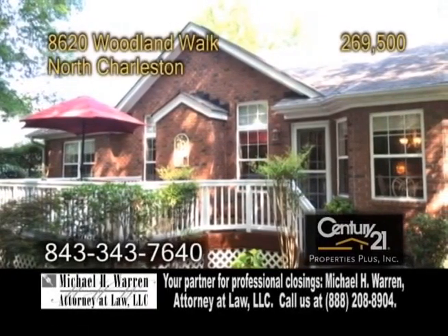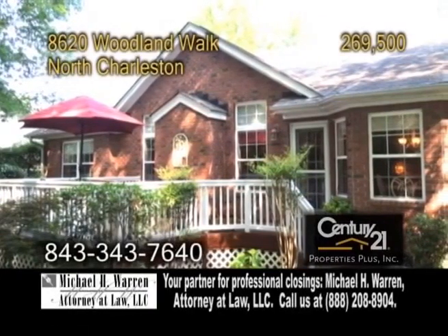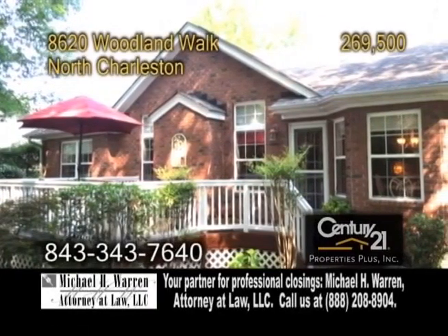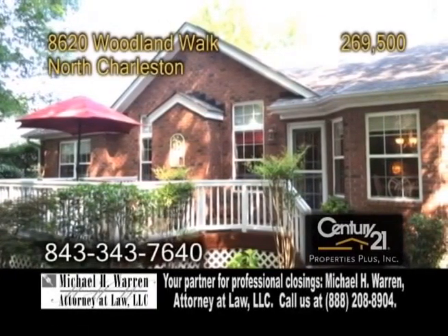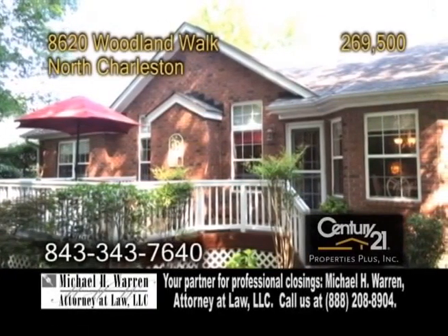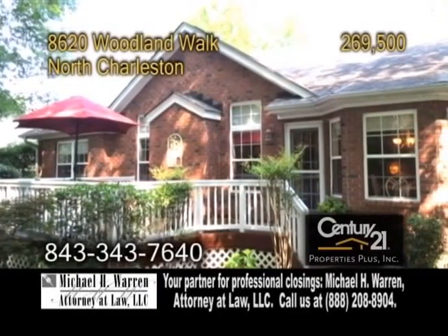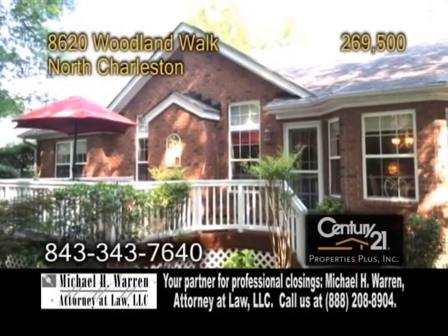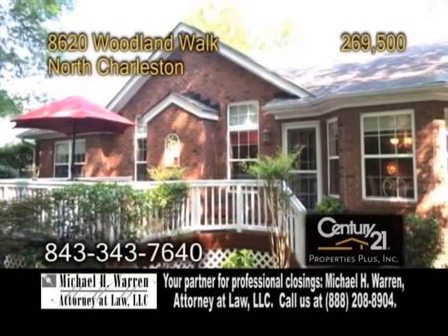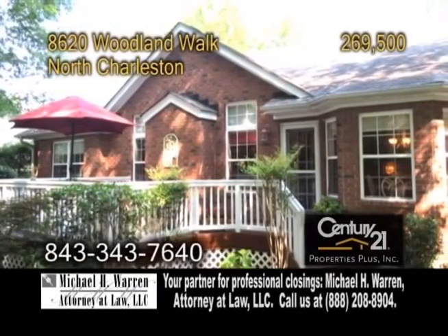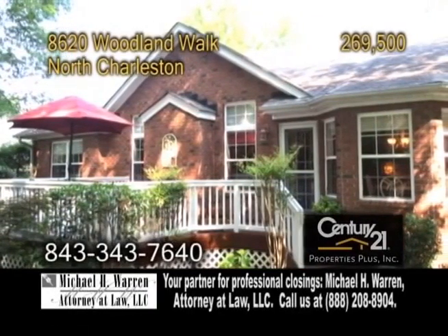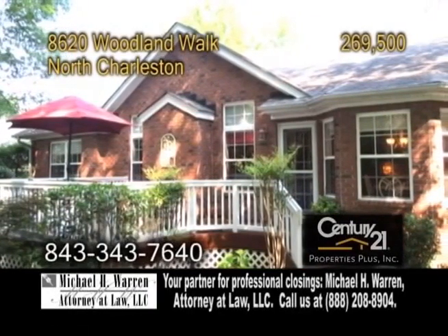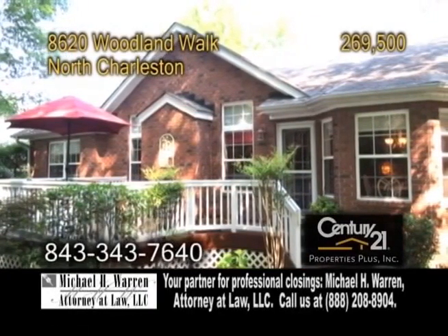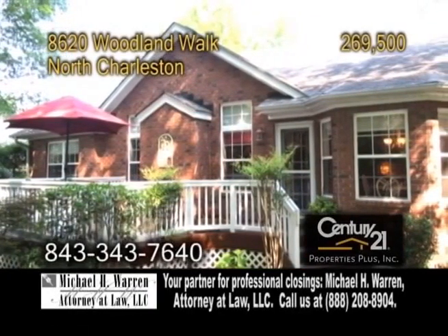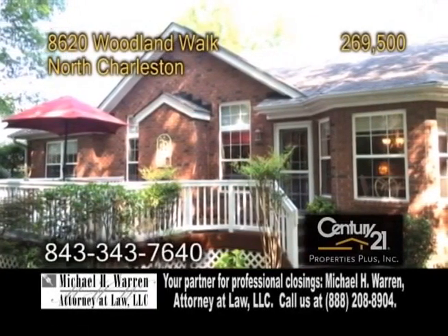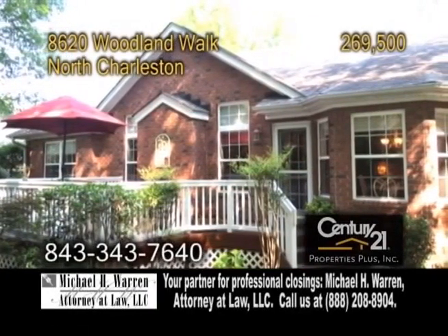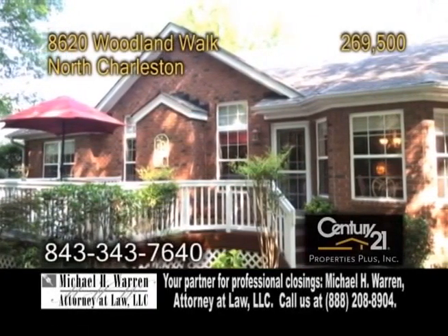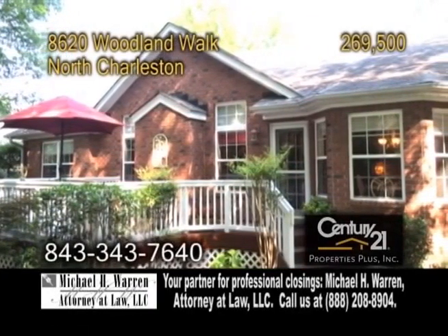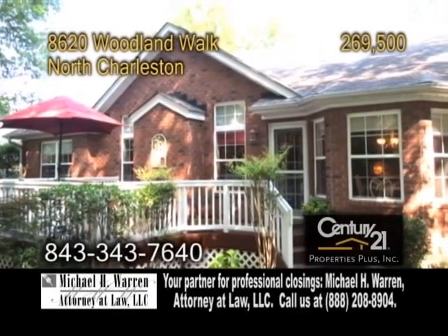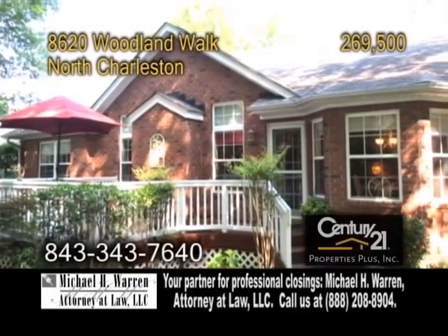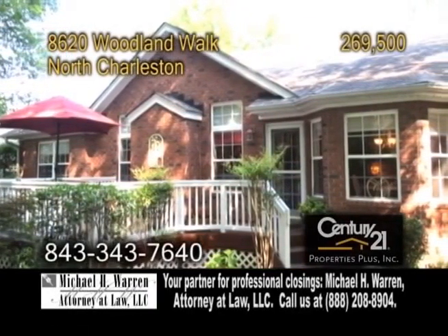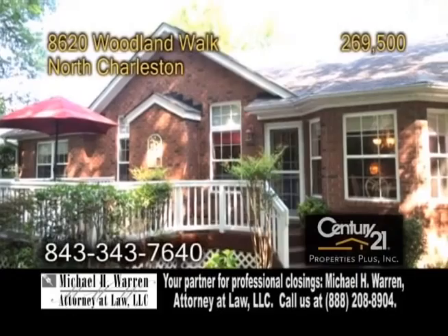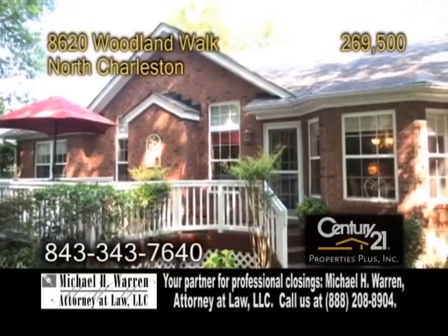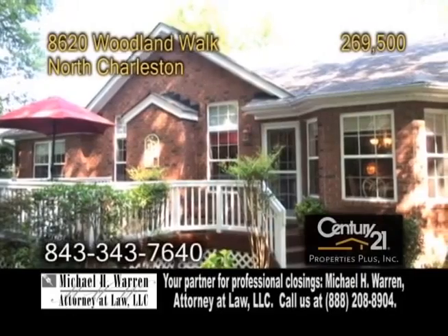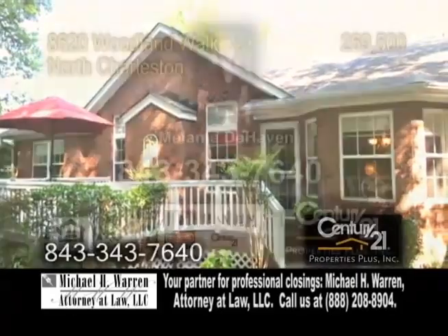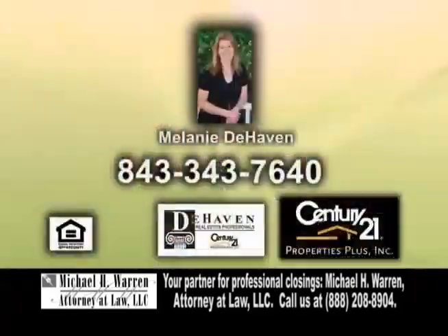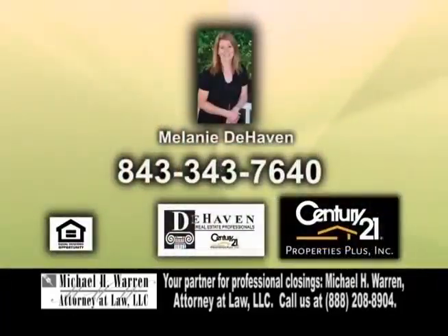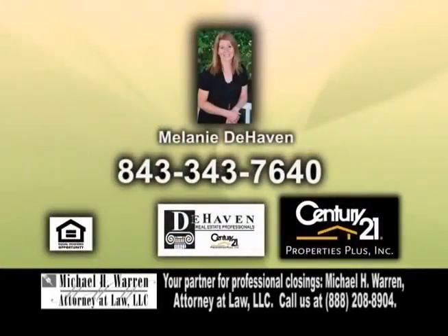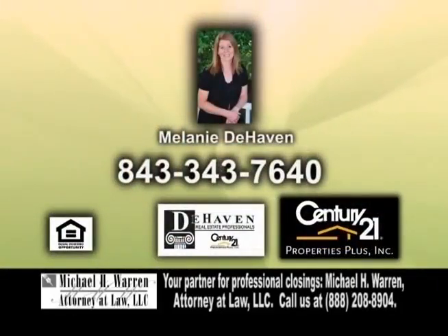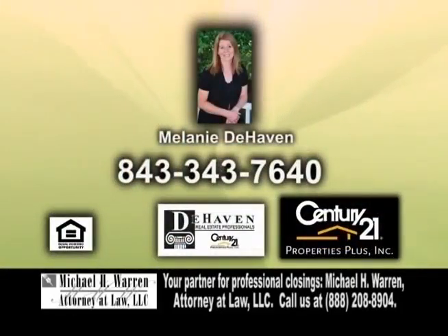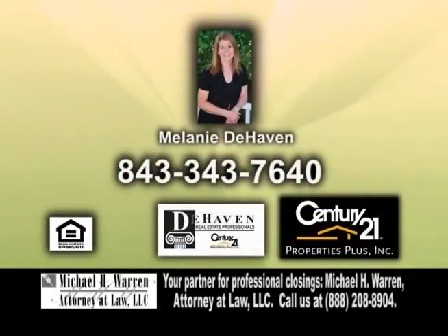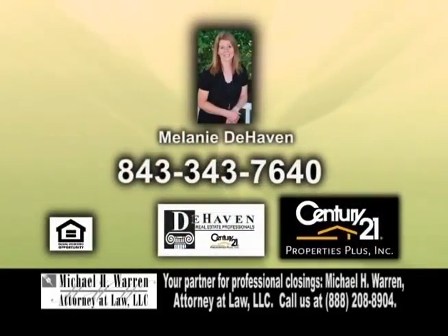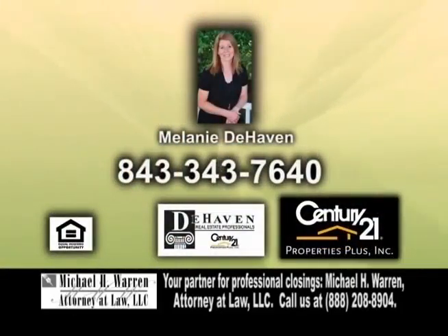For more details on this 2,109 square foot home, give Melanie DeHaven a call.